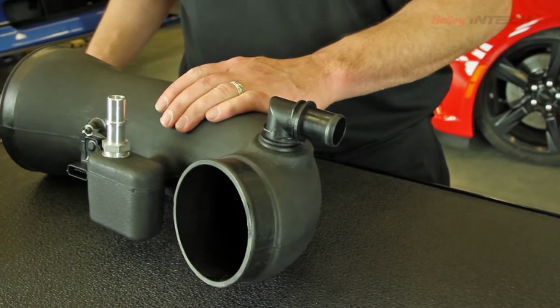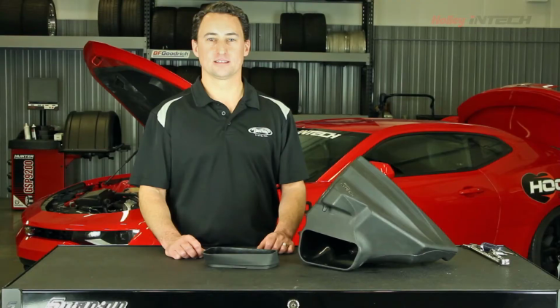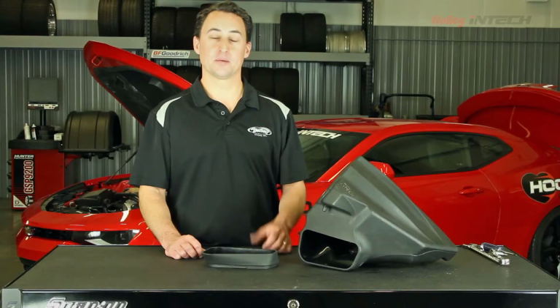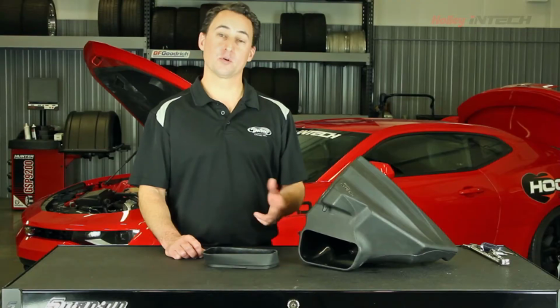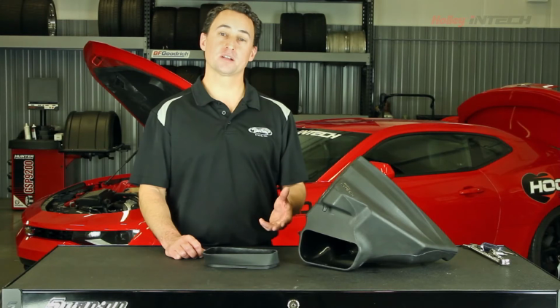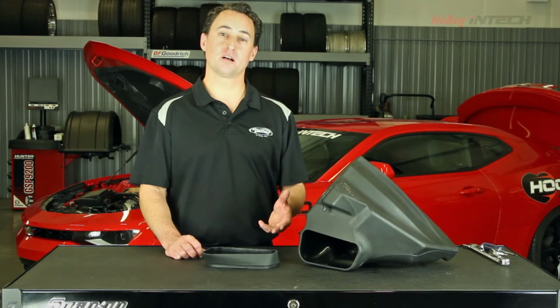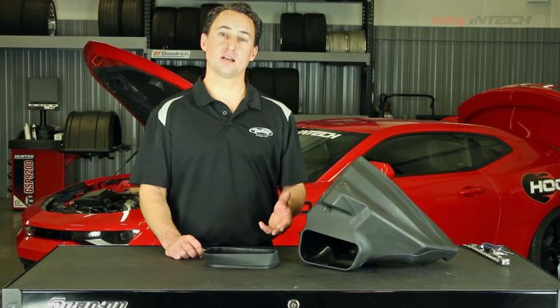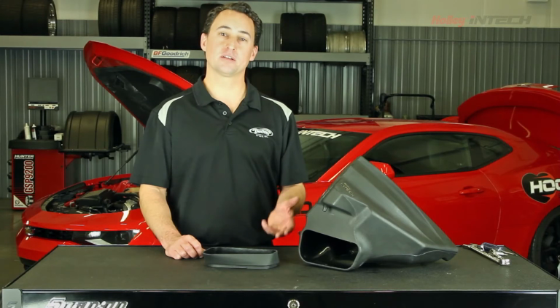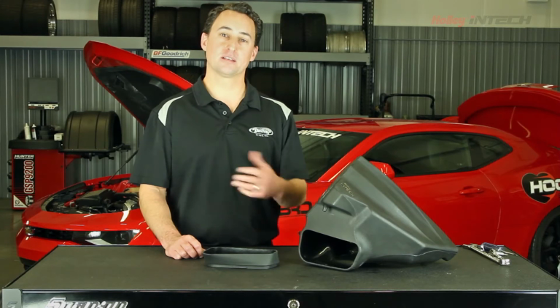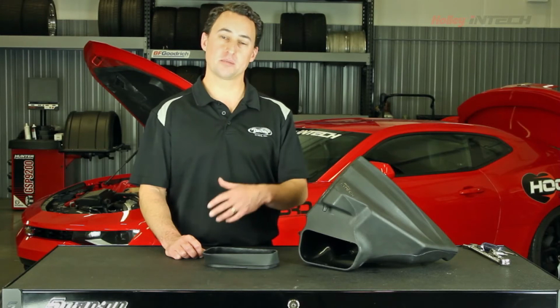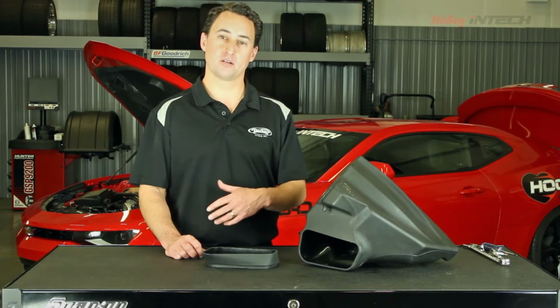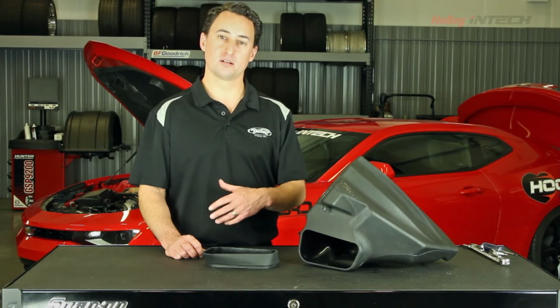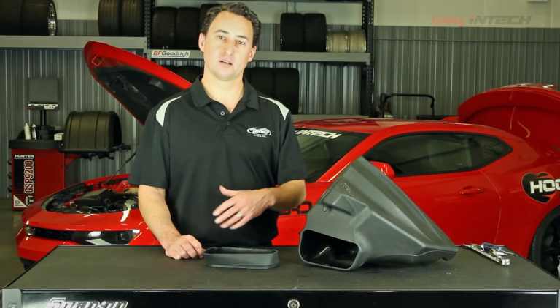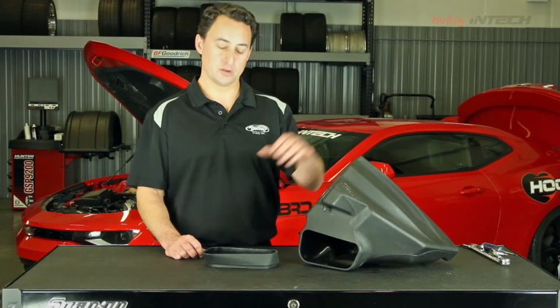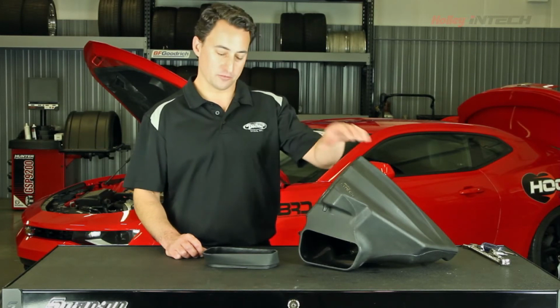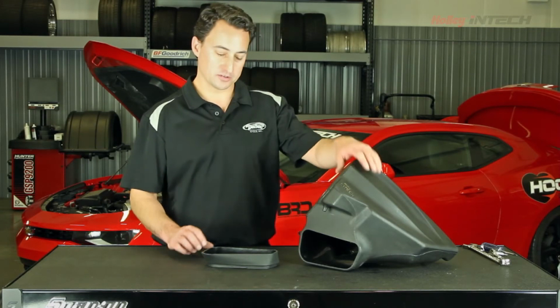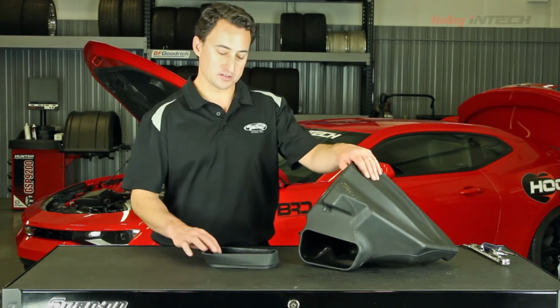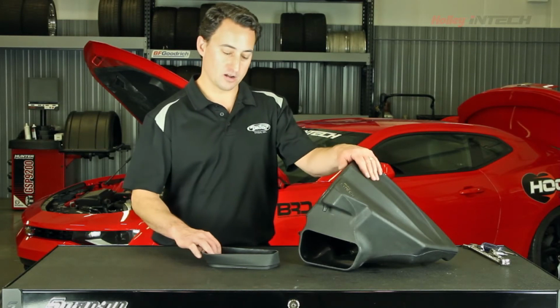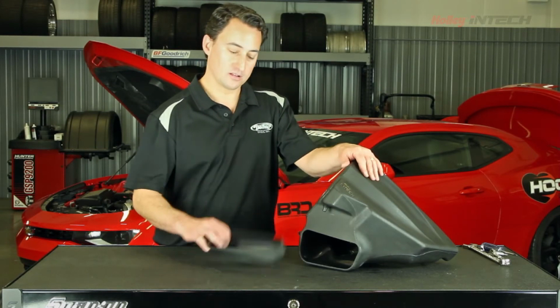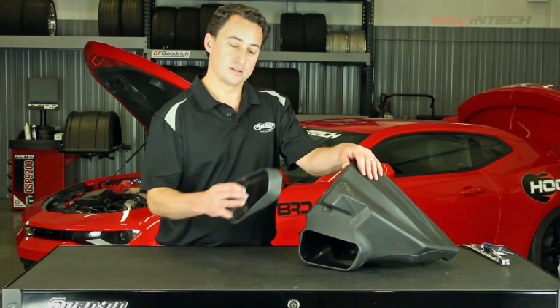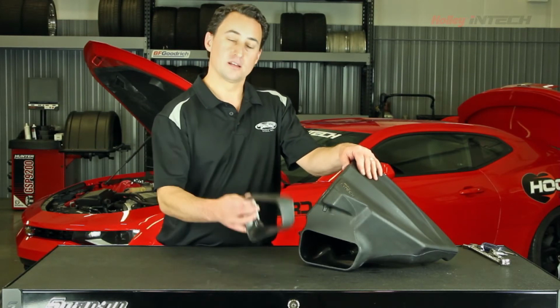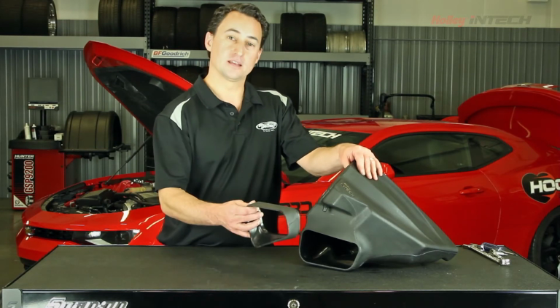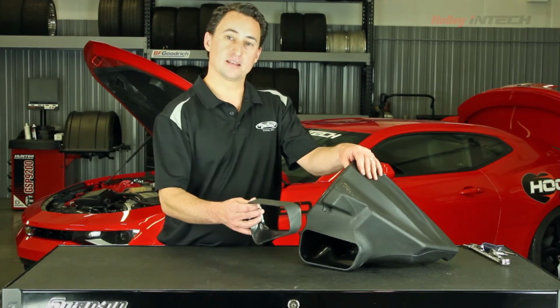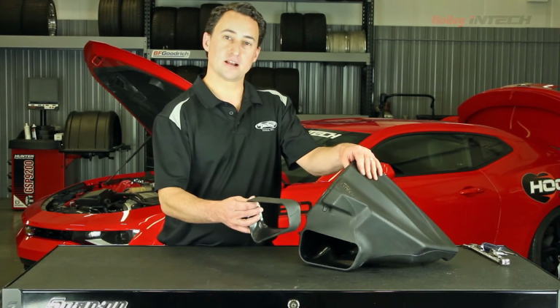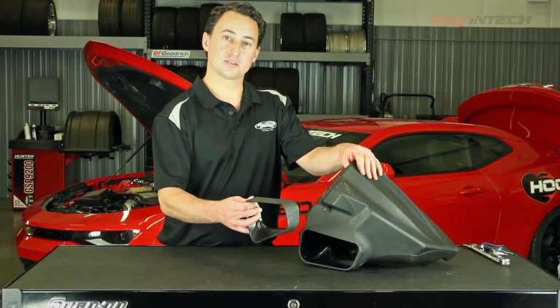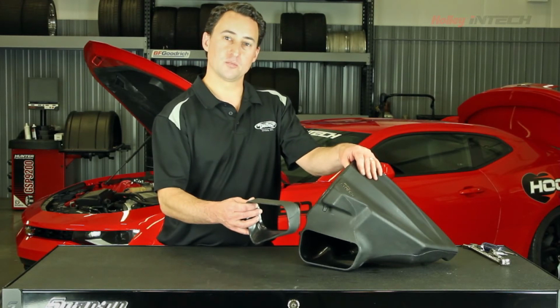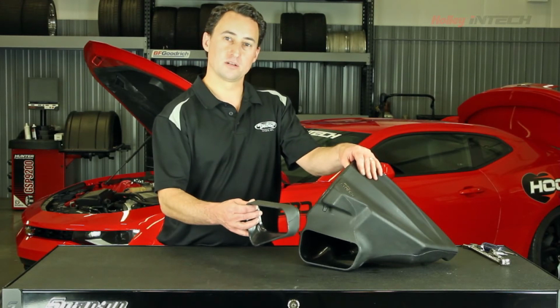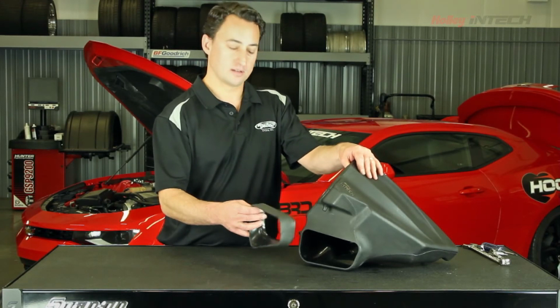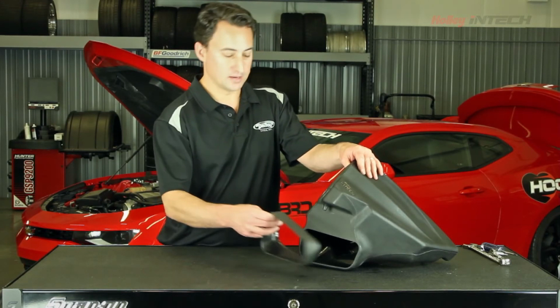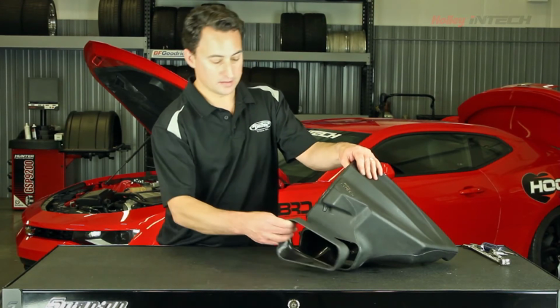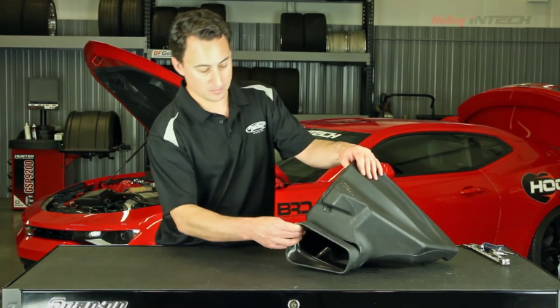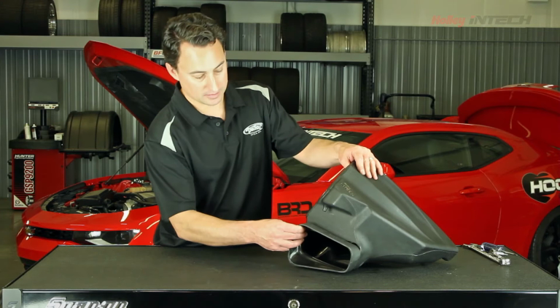Now before we install everything into the Camaro, we need to first install the inlet air scoop into the air box.